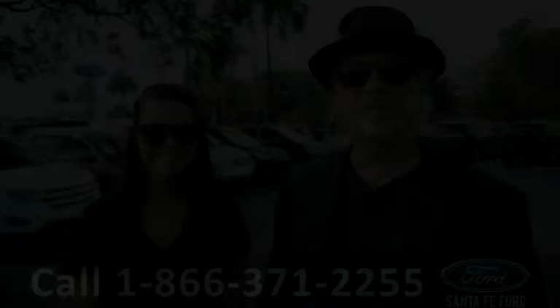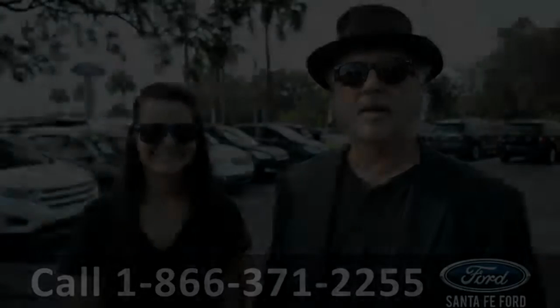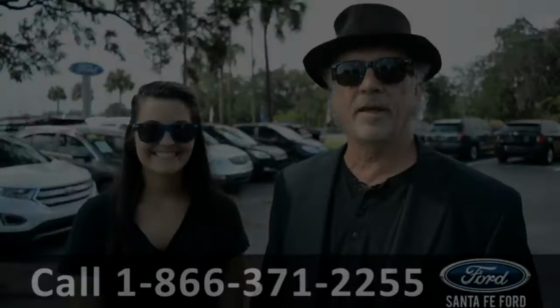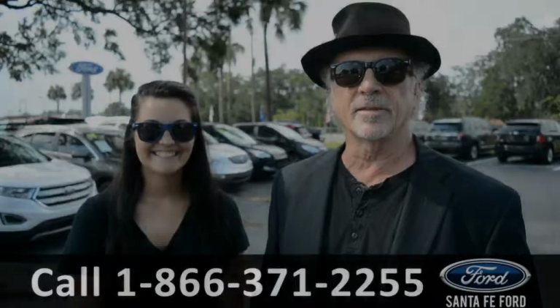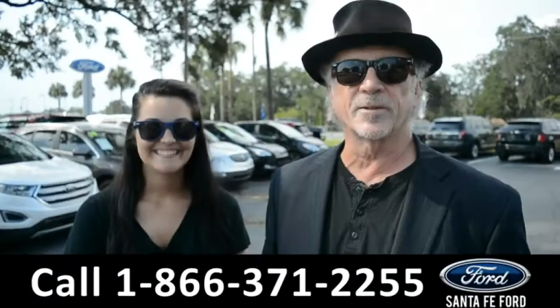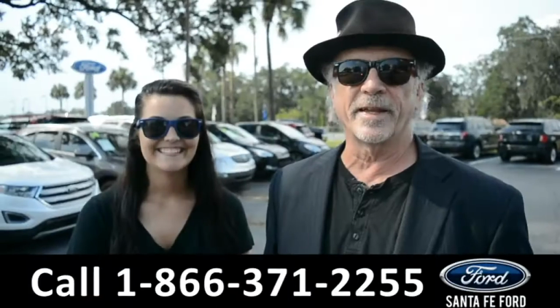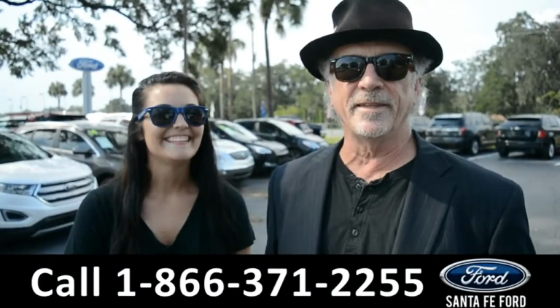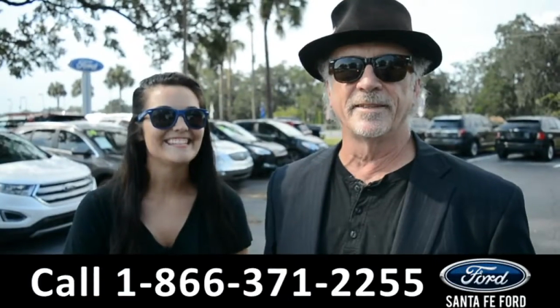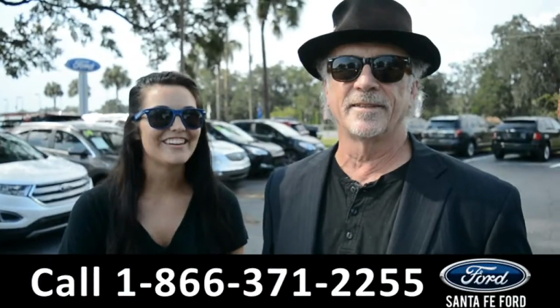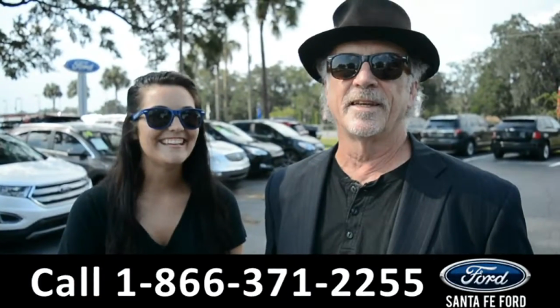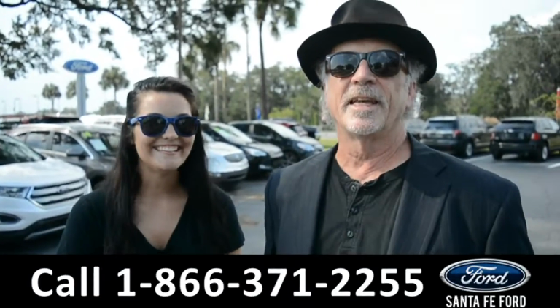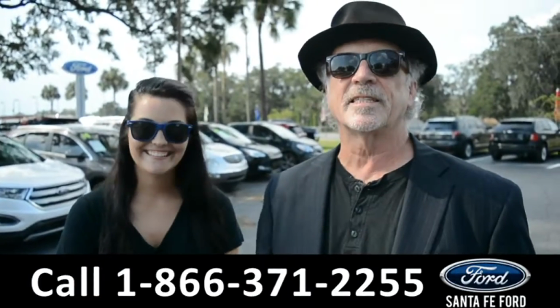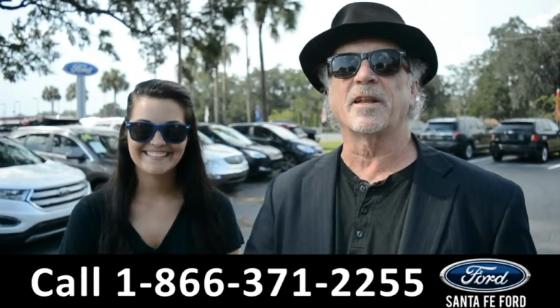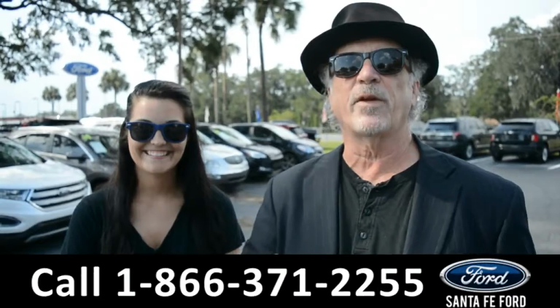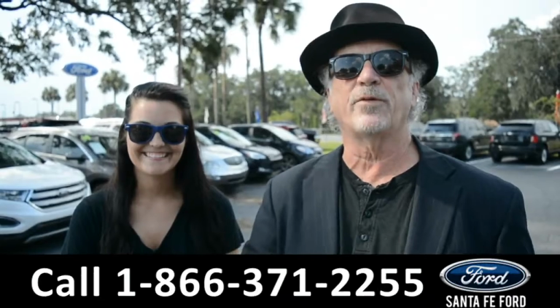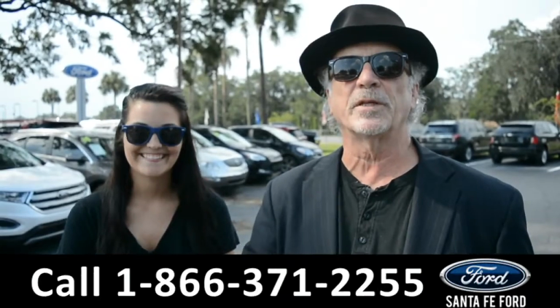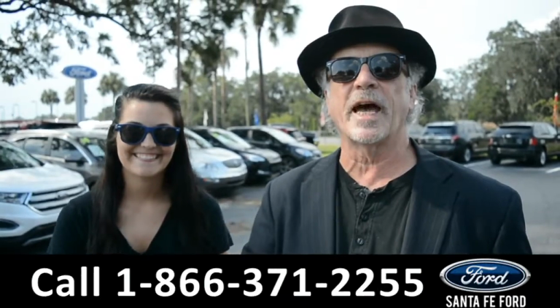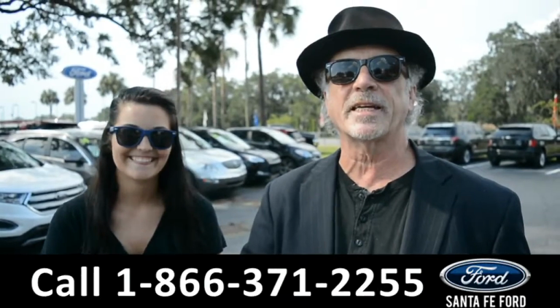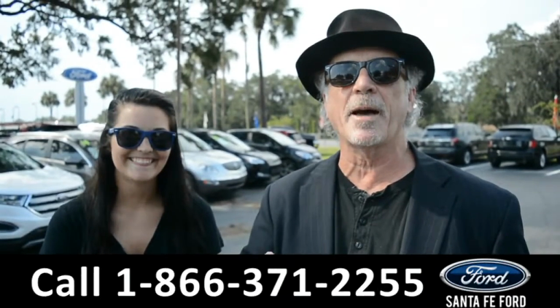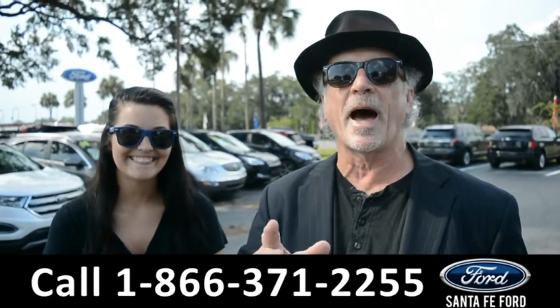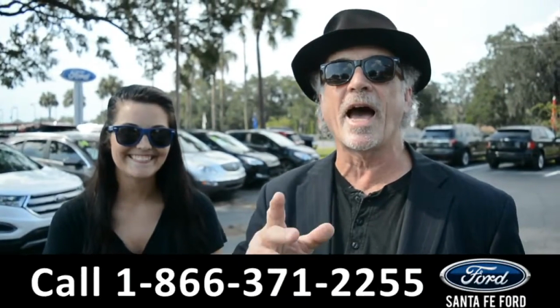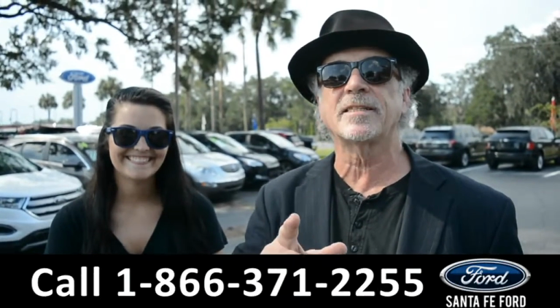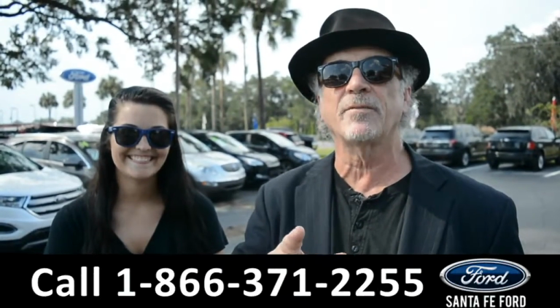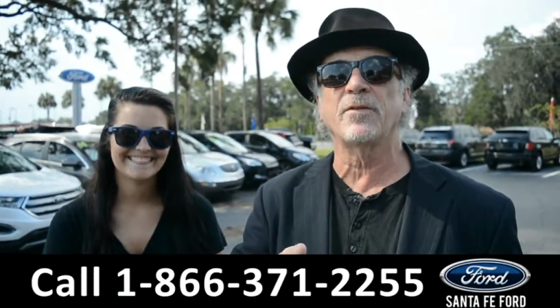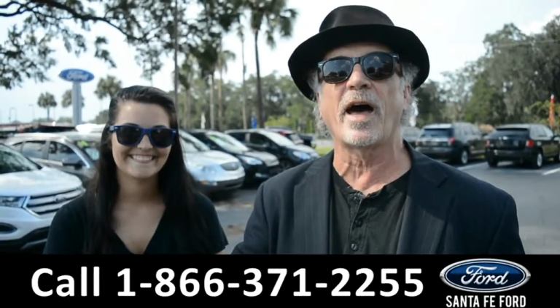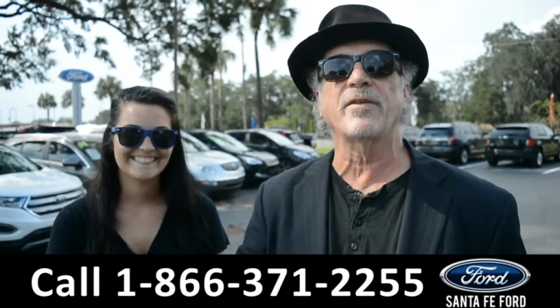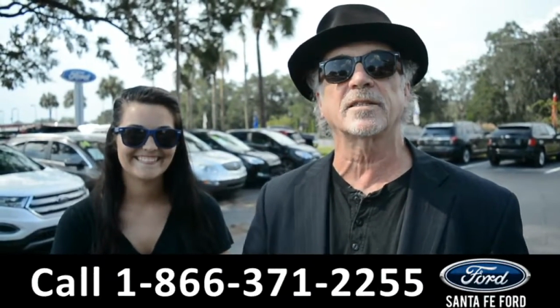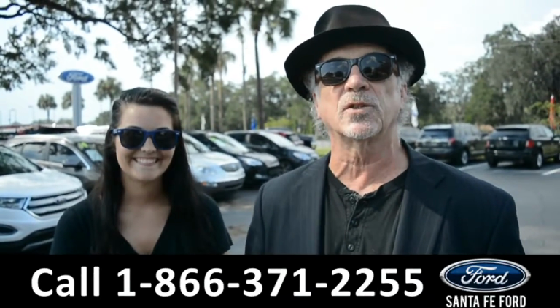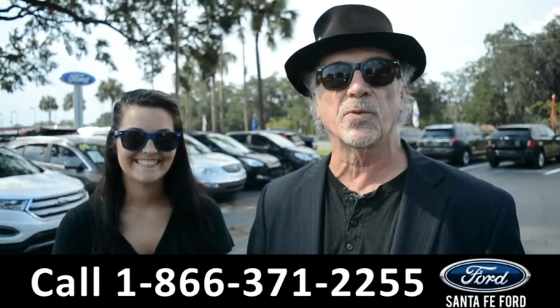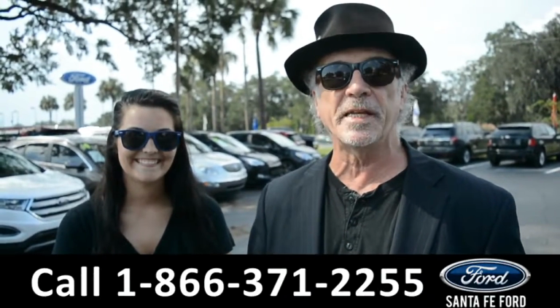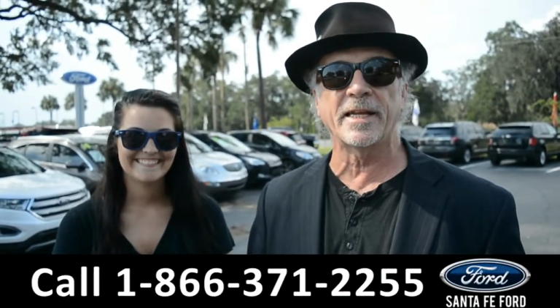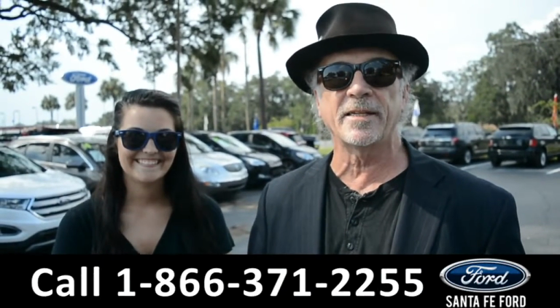Hey, this is Randy. This is Cheyenne. SantaFeFord.com, I-75, exit 399.